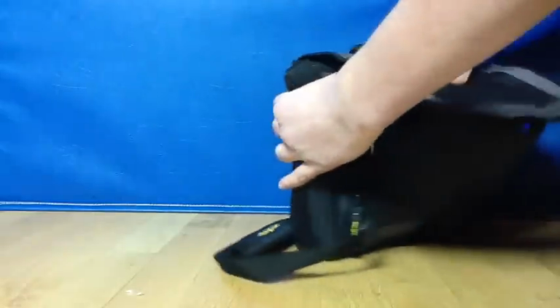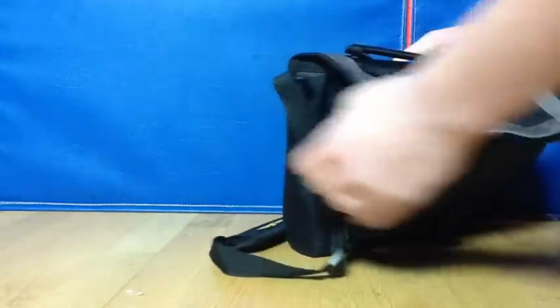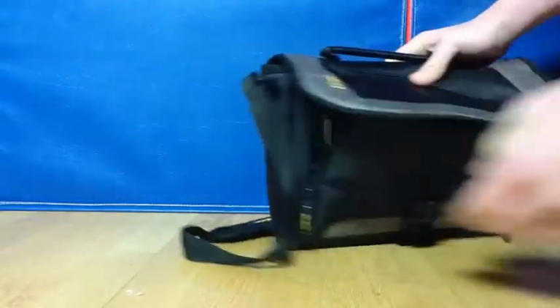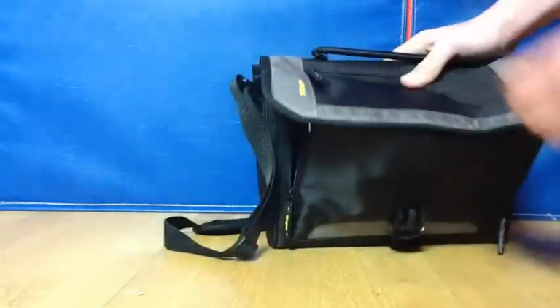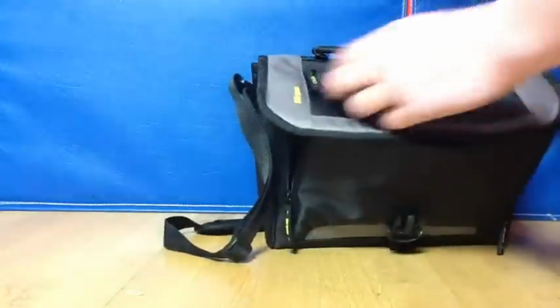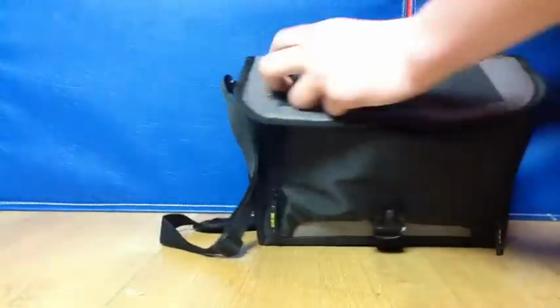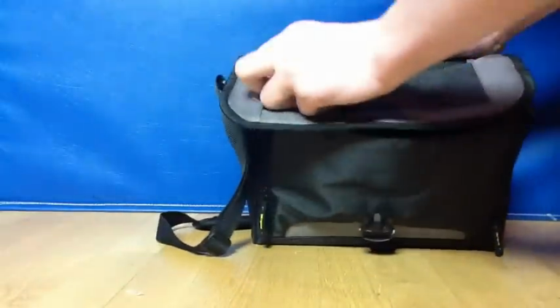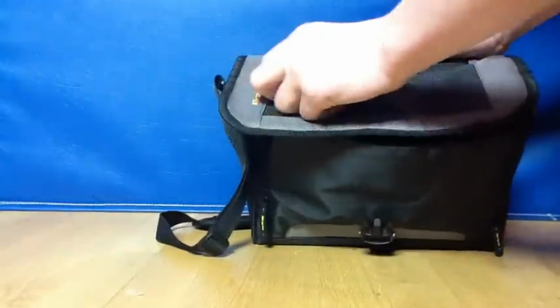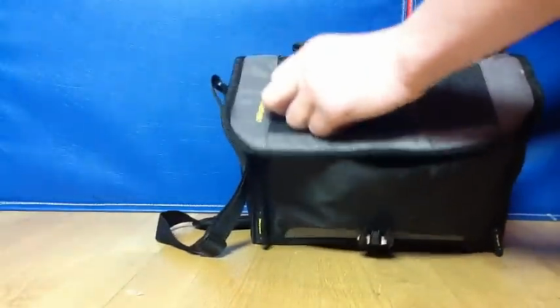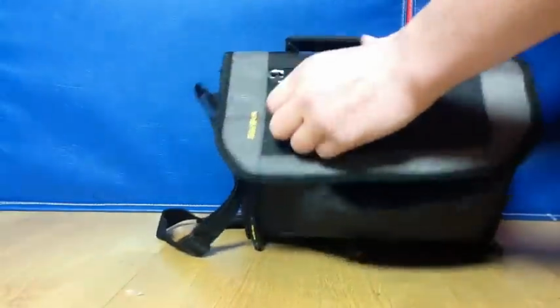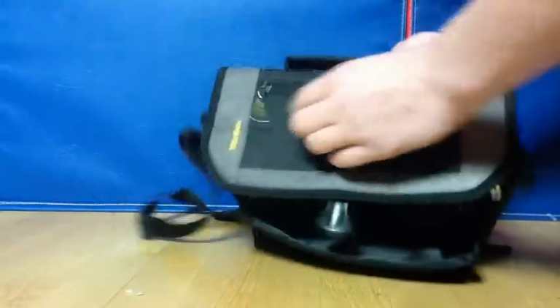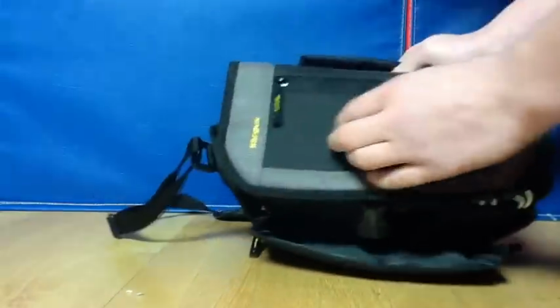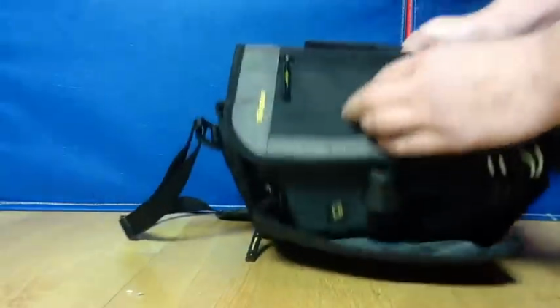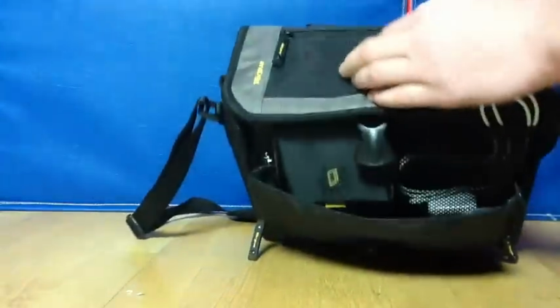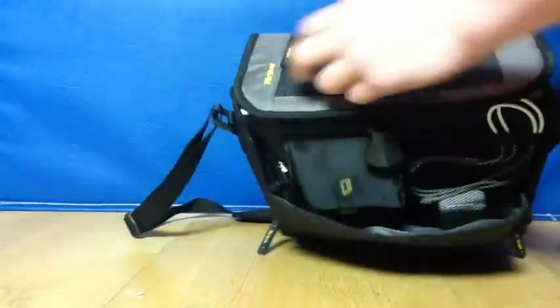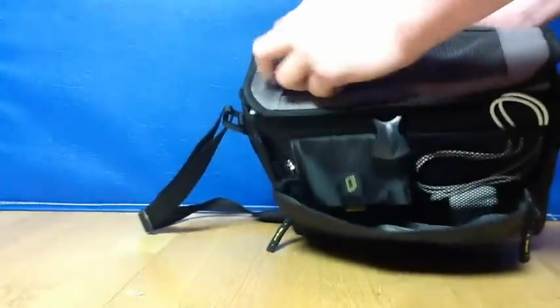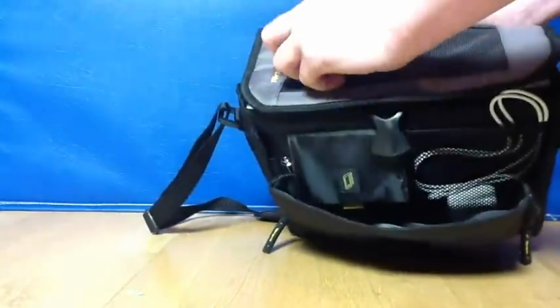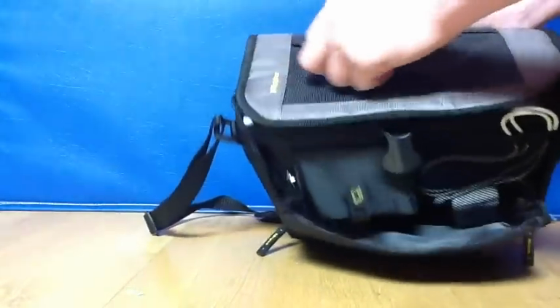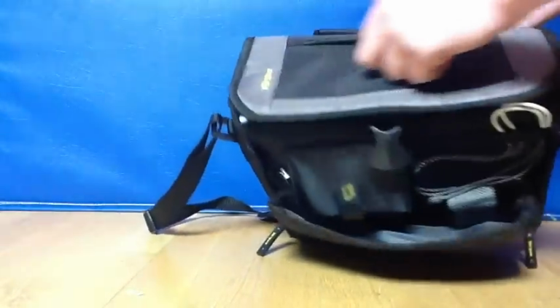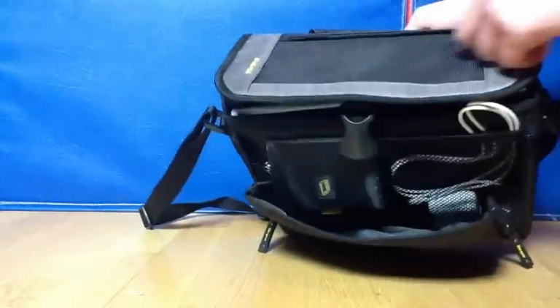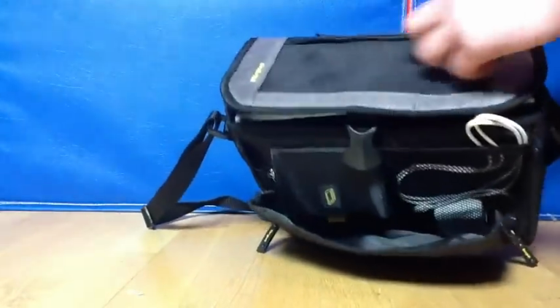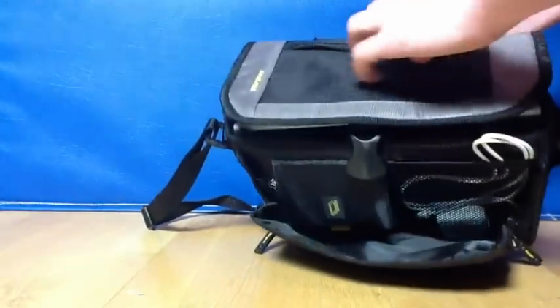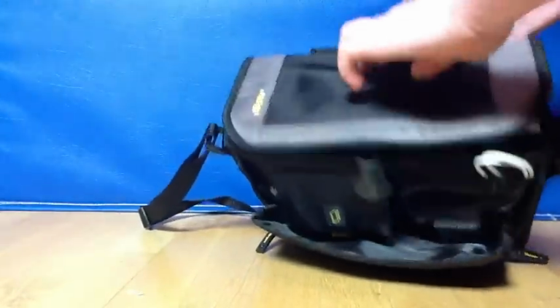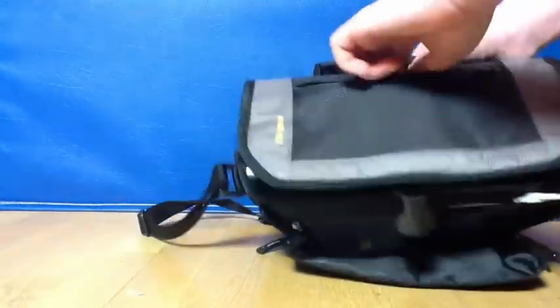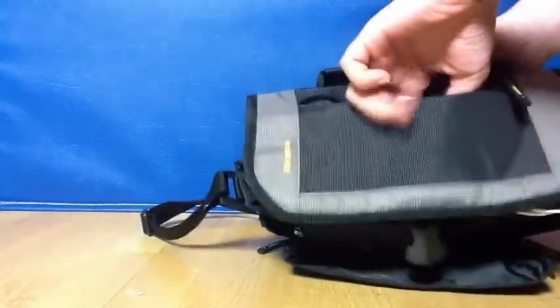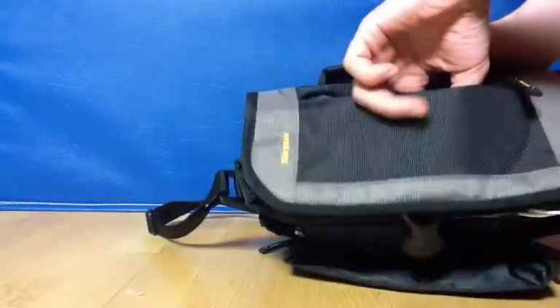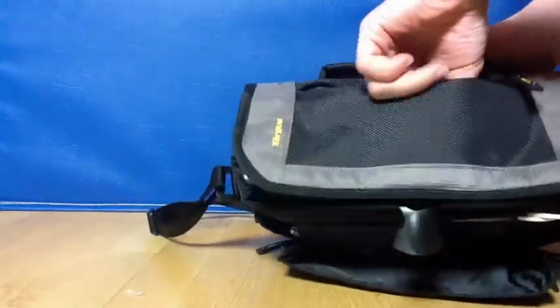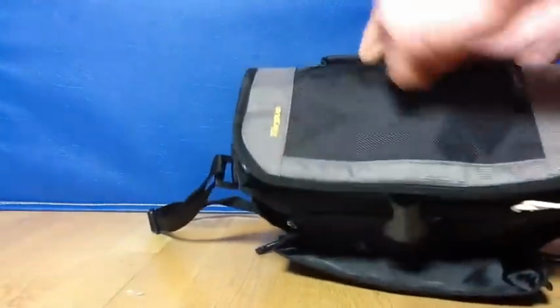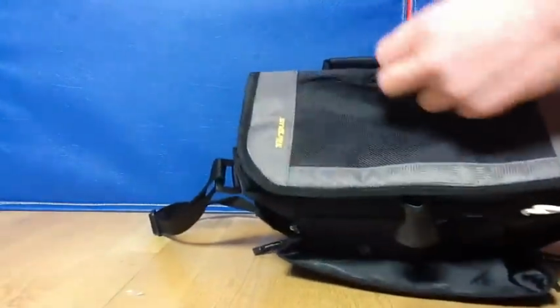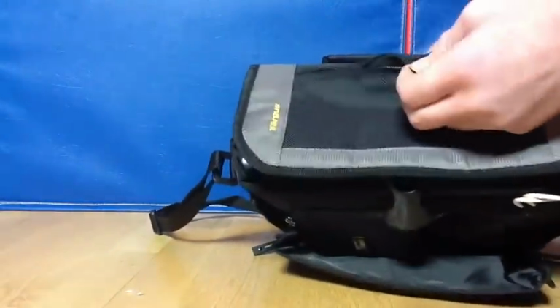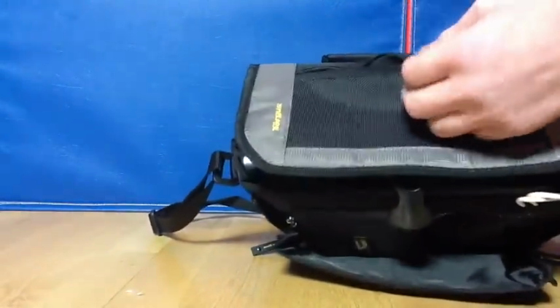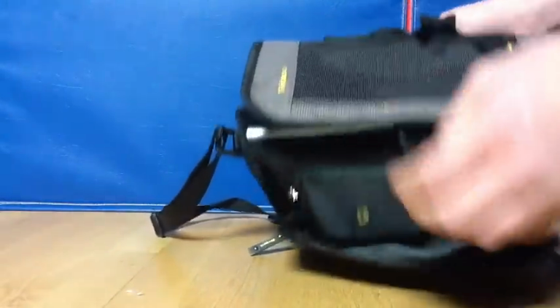And on the front, there's just a zipper pouch which I like to put my cleaning cloth in.